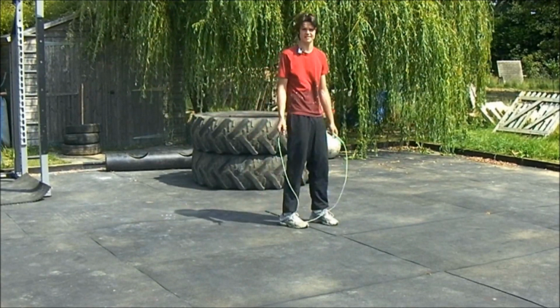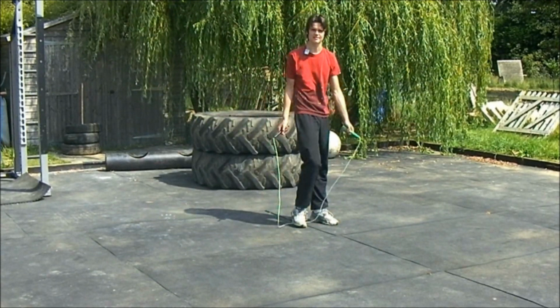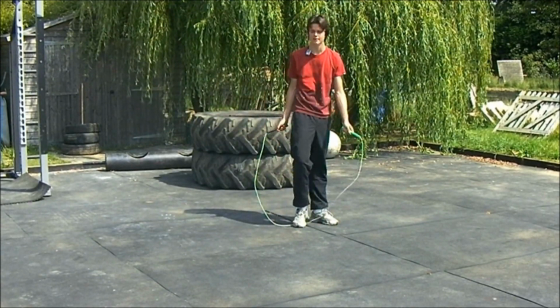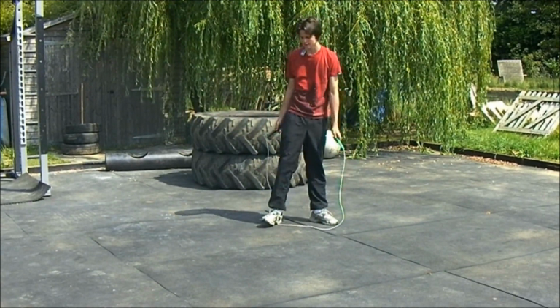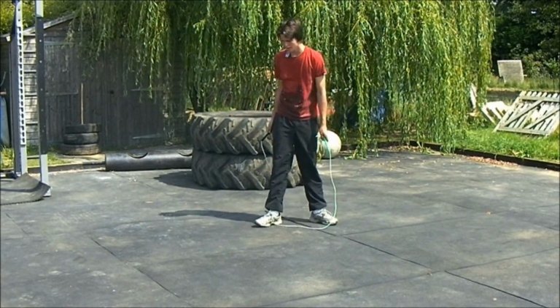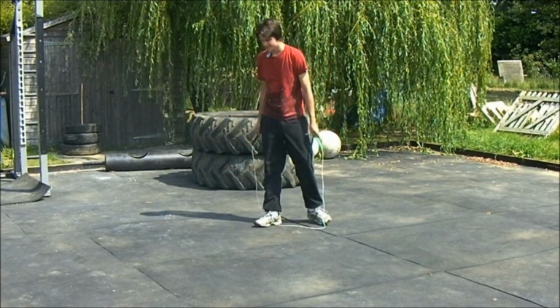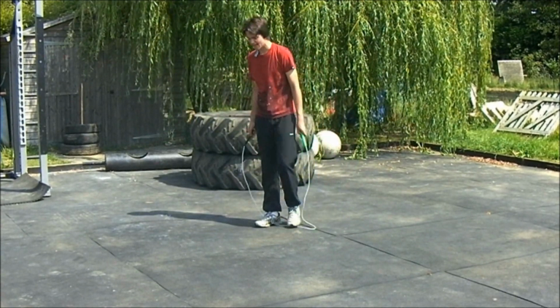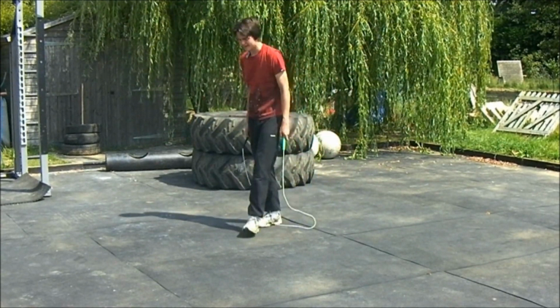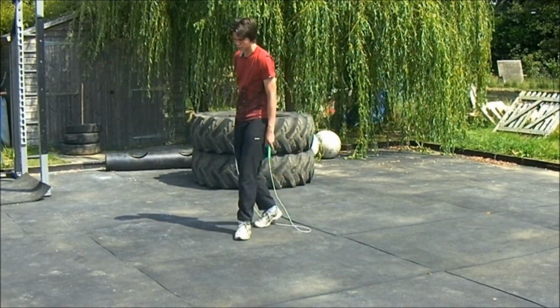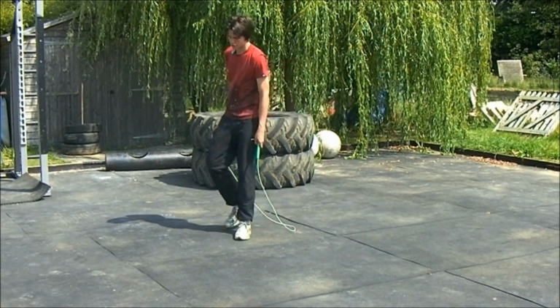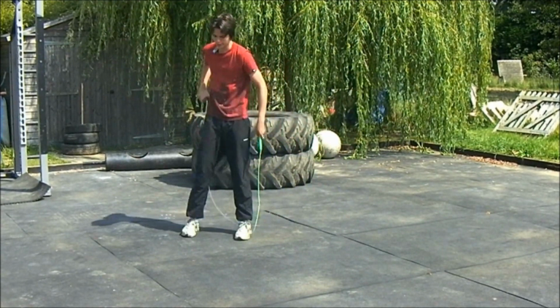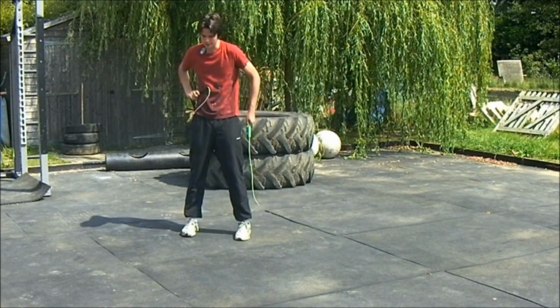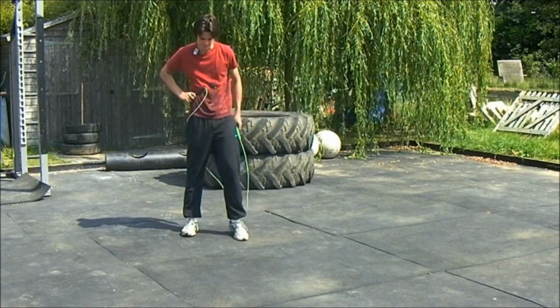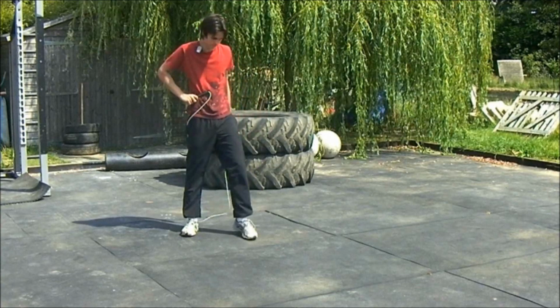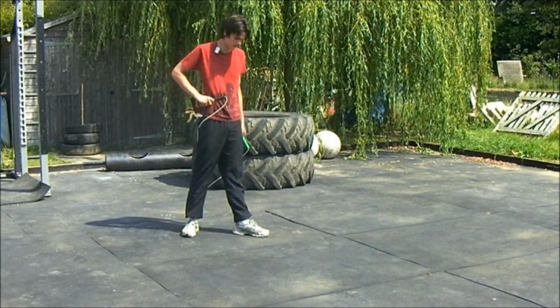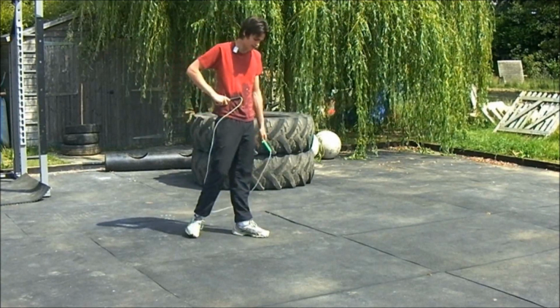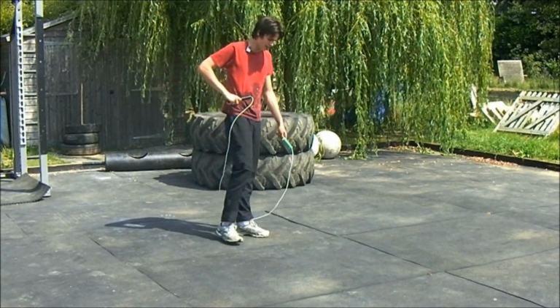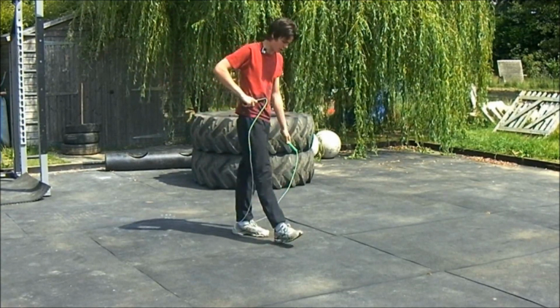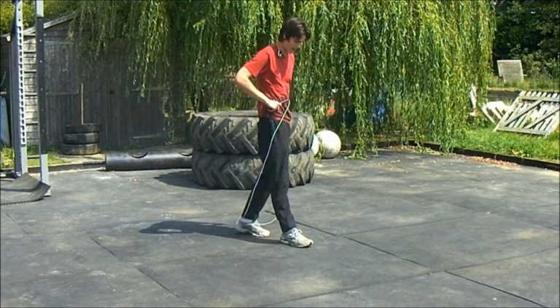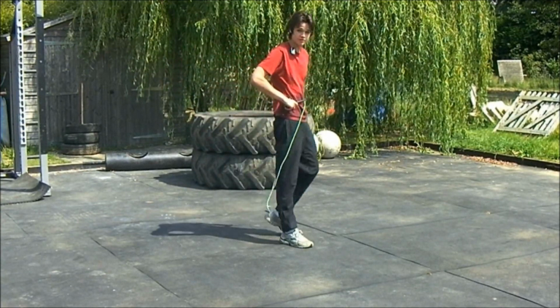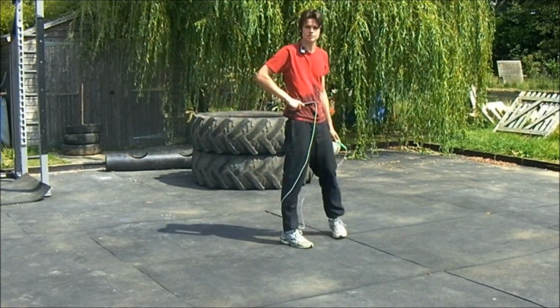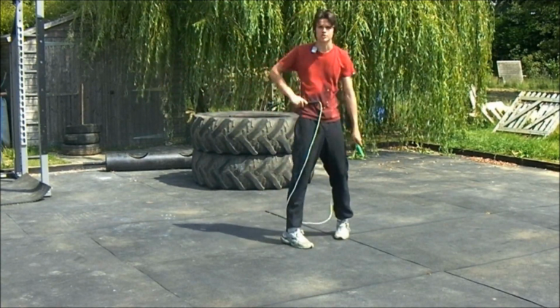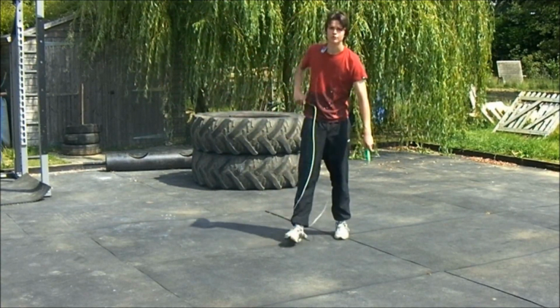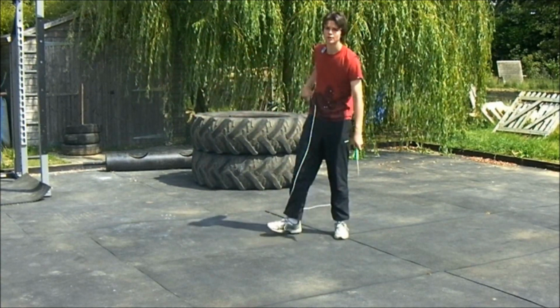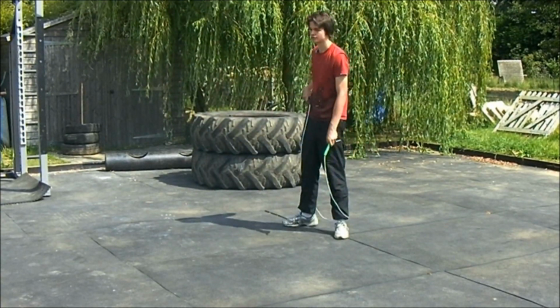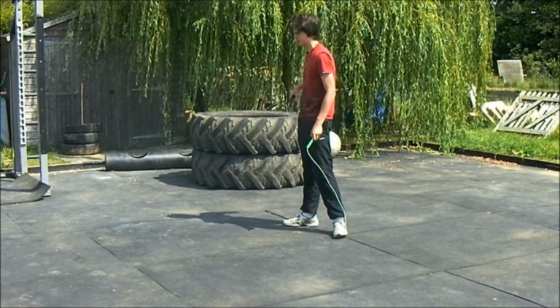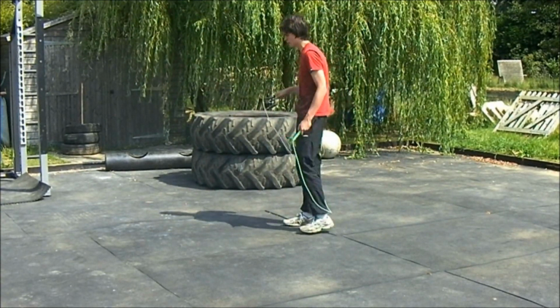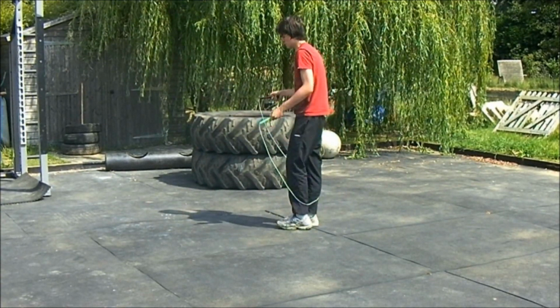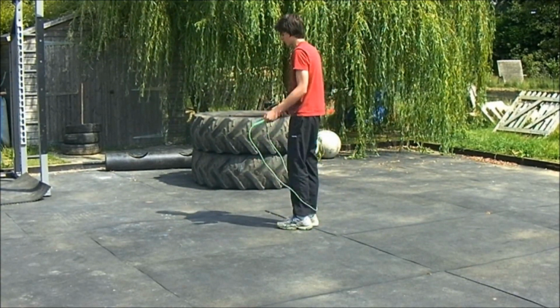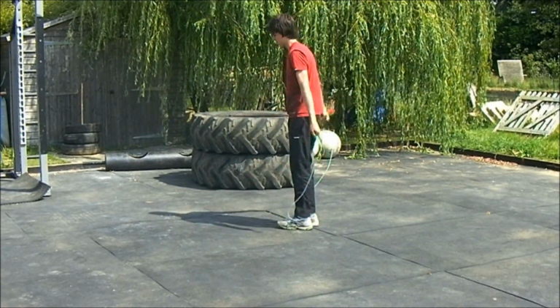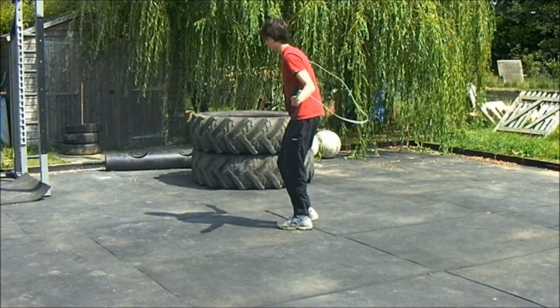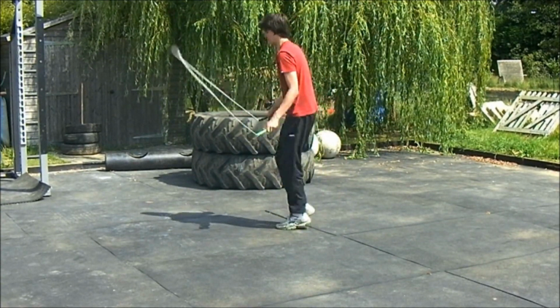So this is a level 2 manoeuvre. I'm just going to show you what it looks like to start with. This is what a press-up looks like.